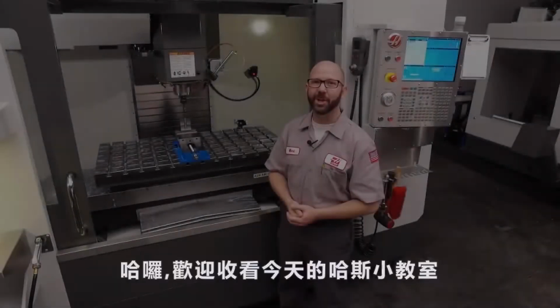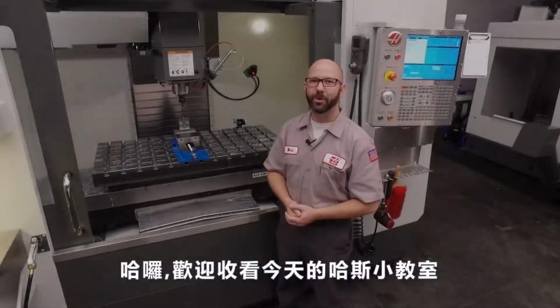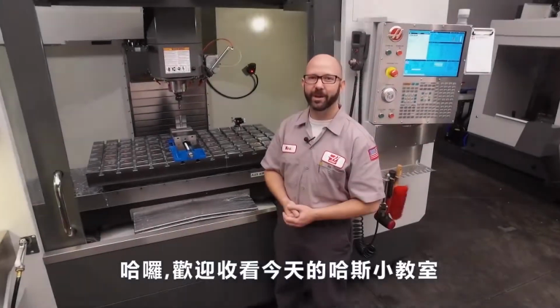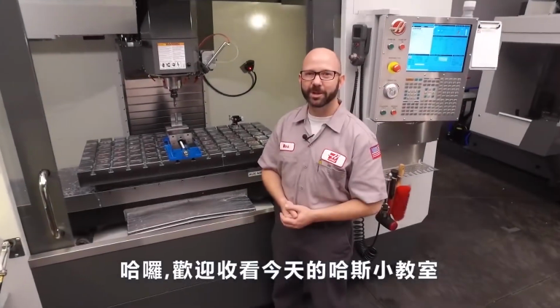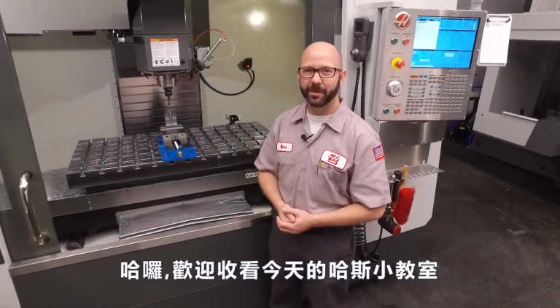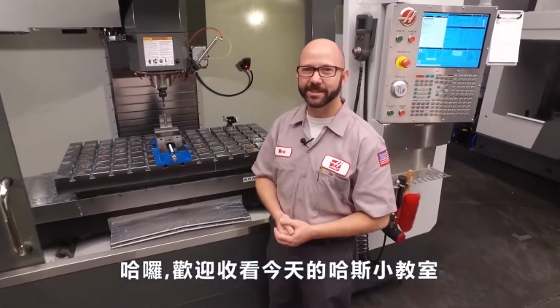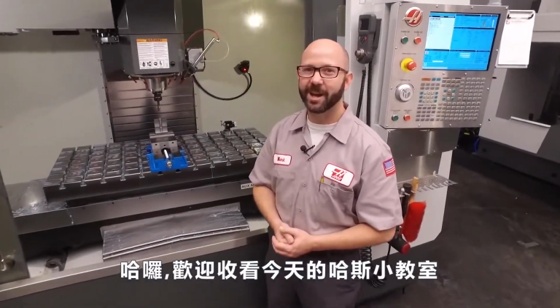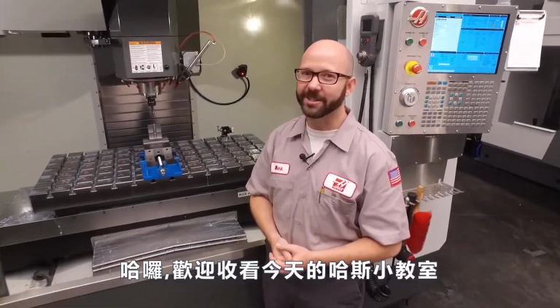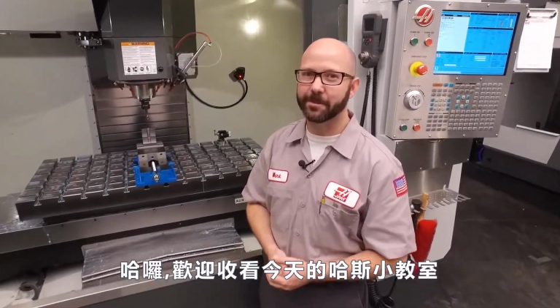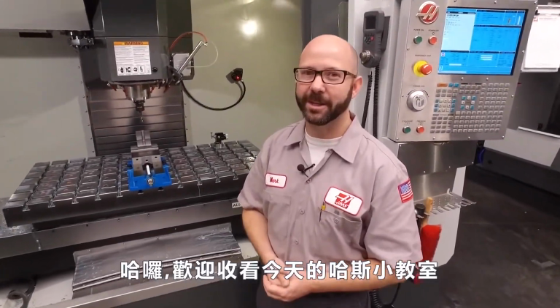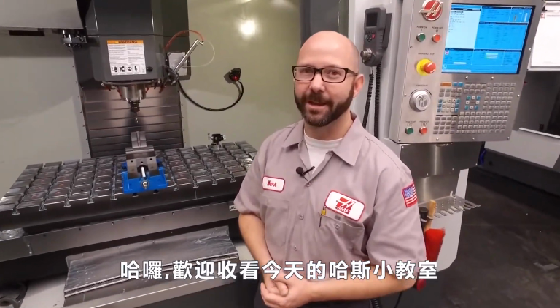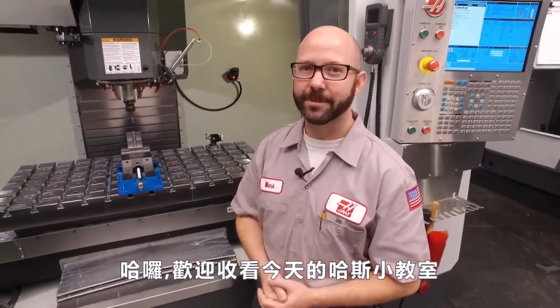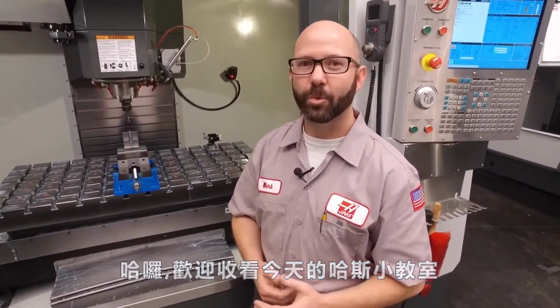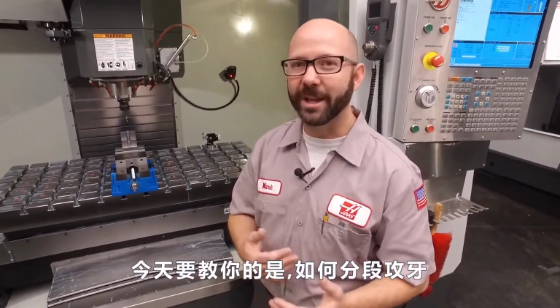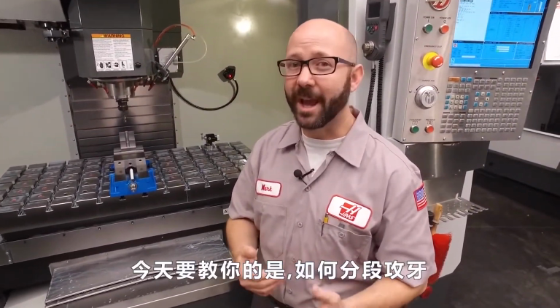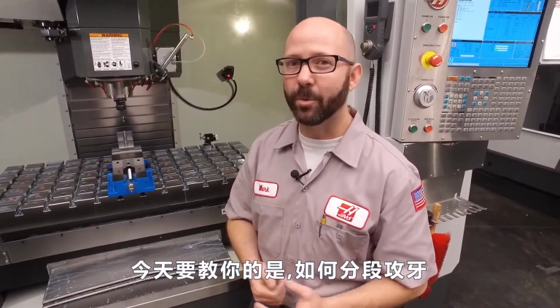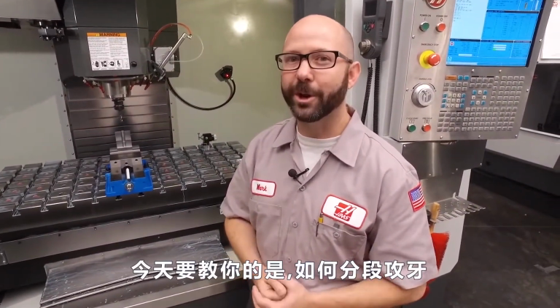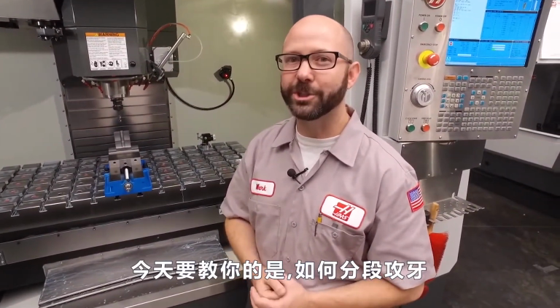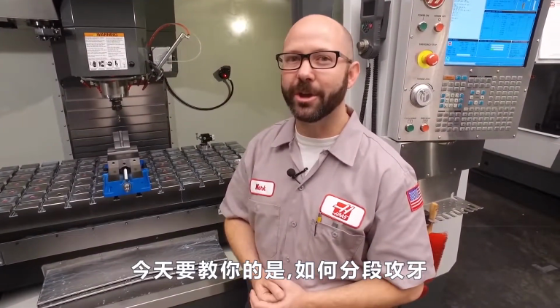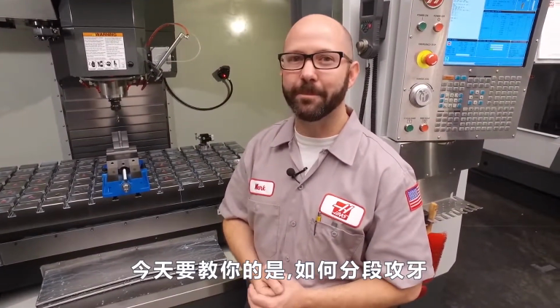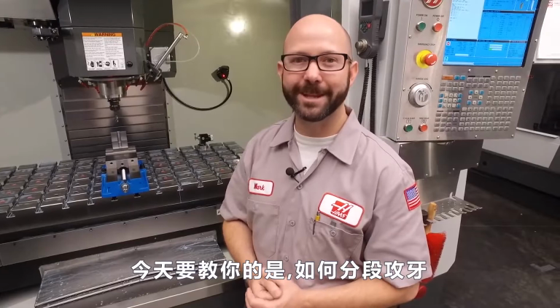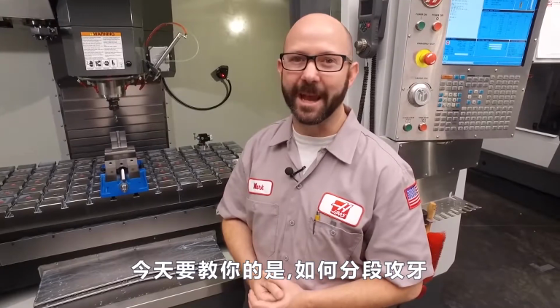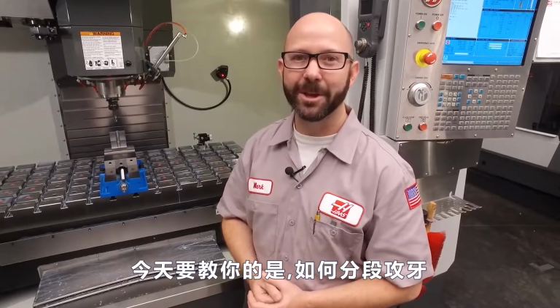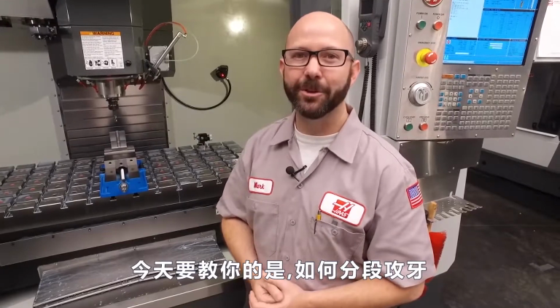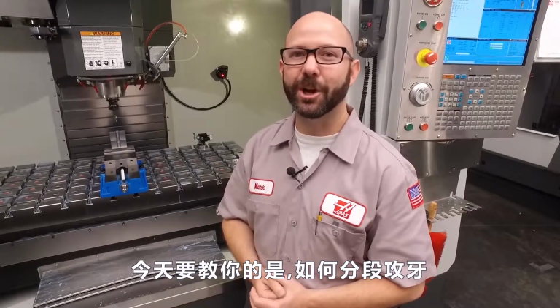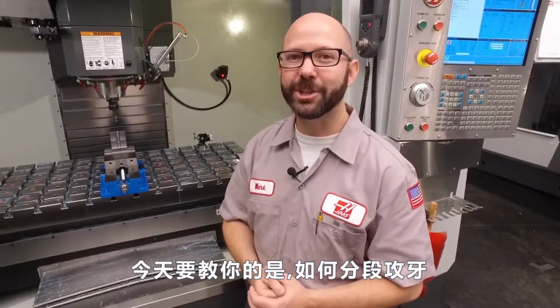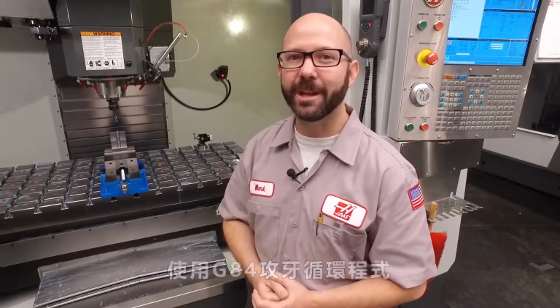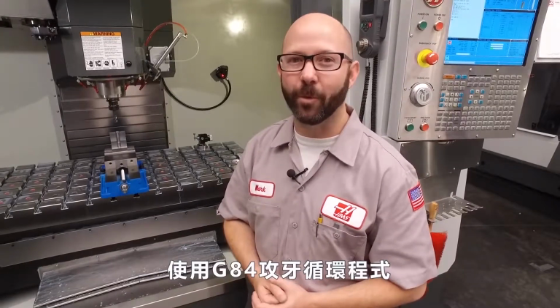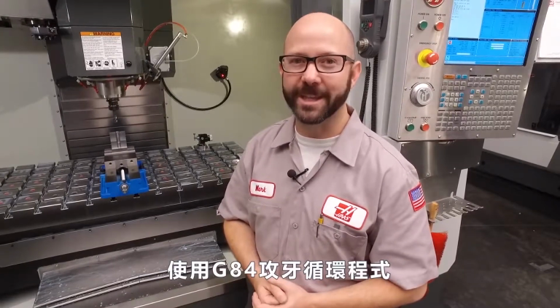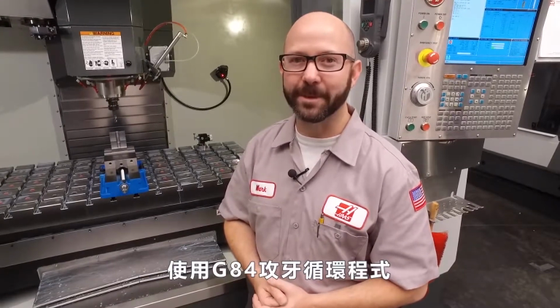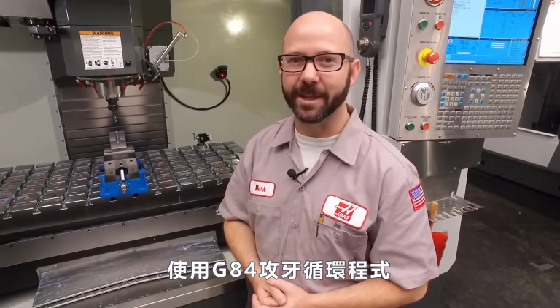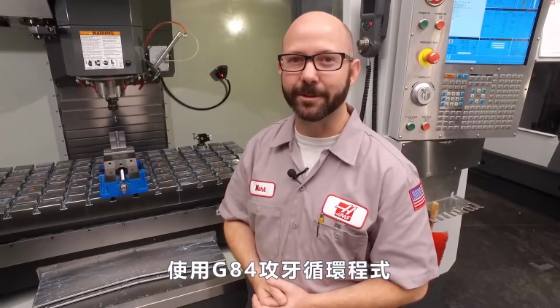Hello, and welcome to this Haas Tip of the Day. Right now, we're gonna show you how to peck tap using our G84 tapping cycle.